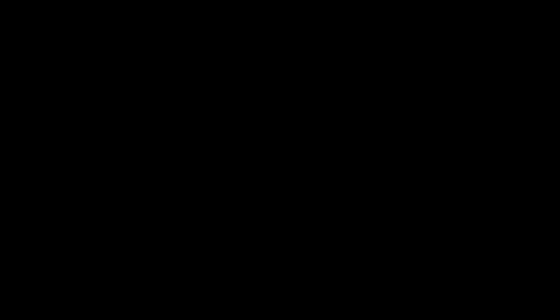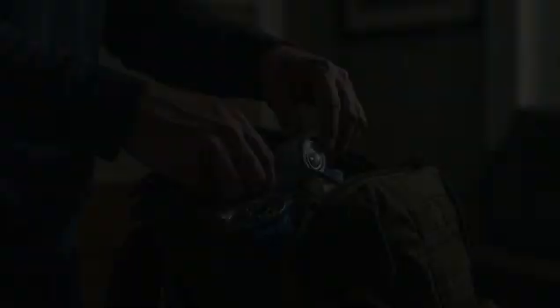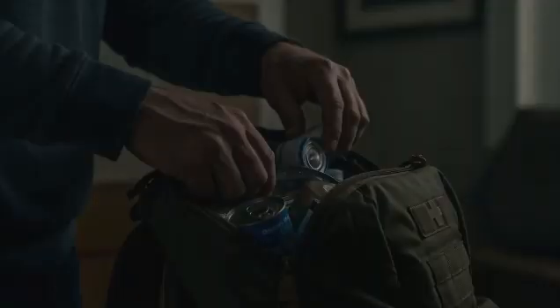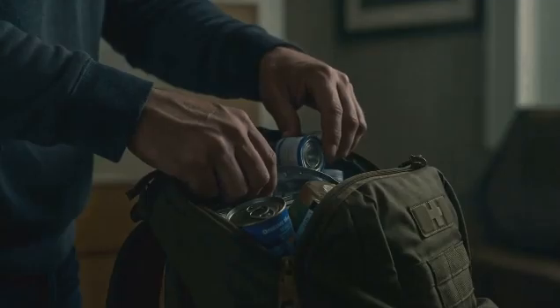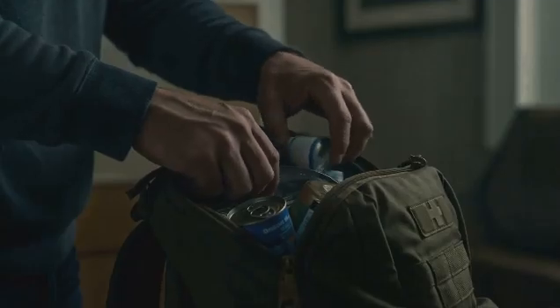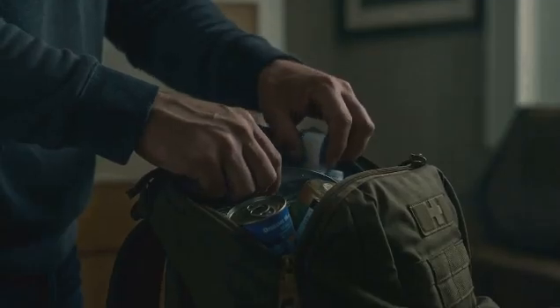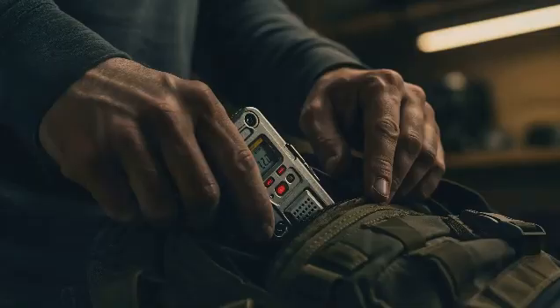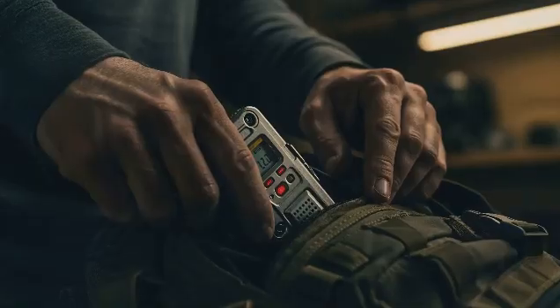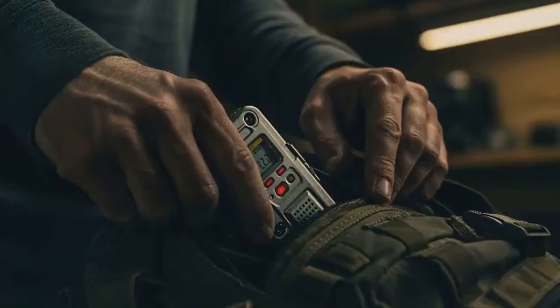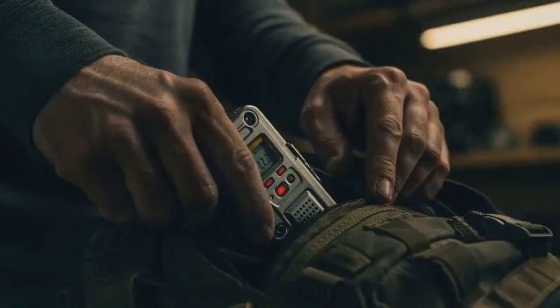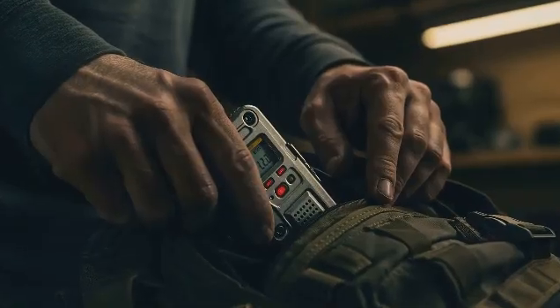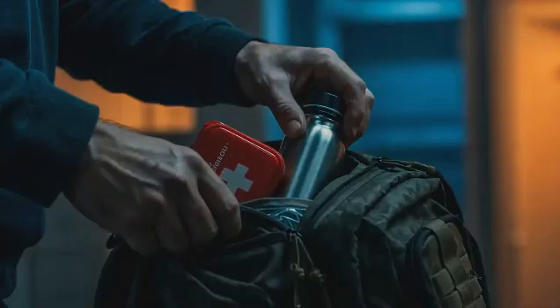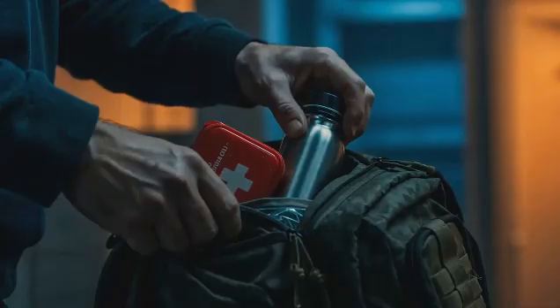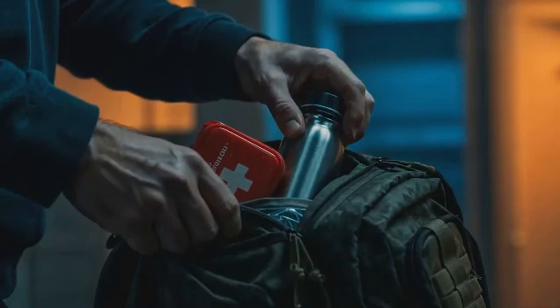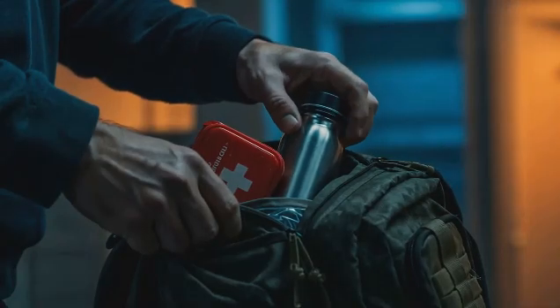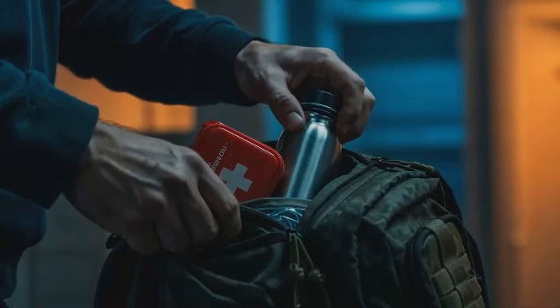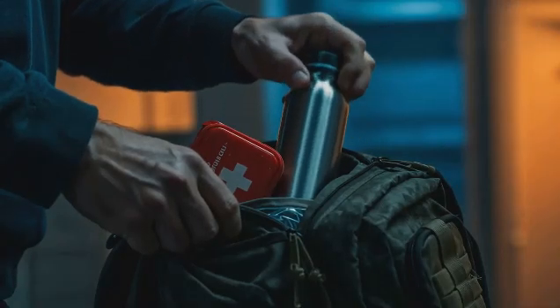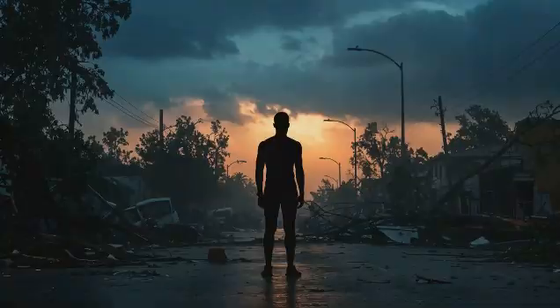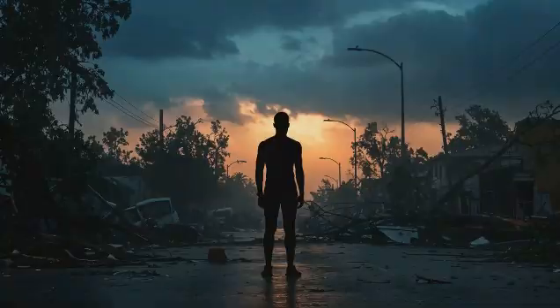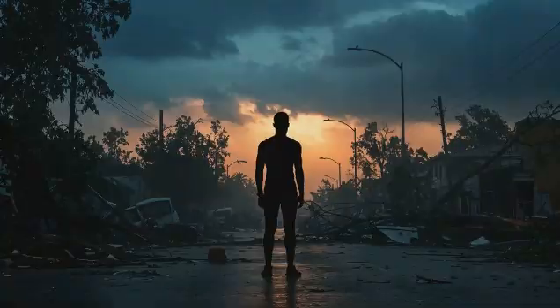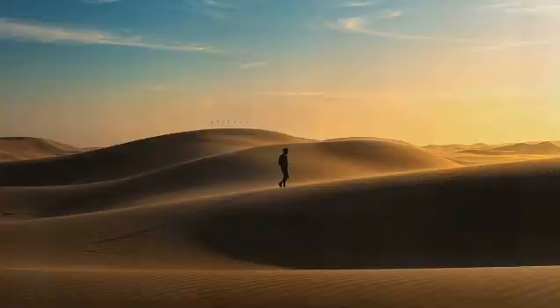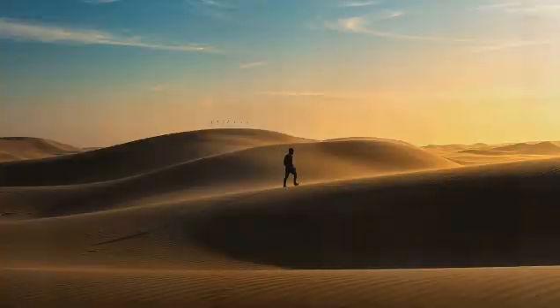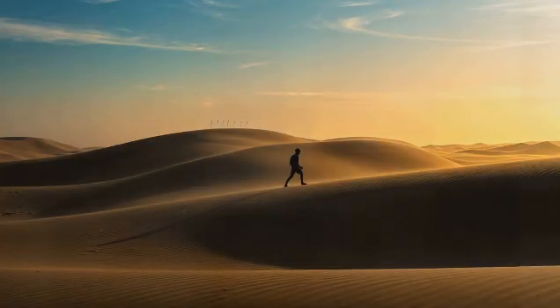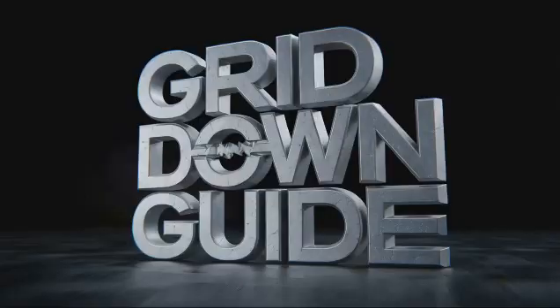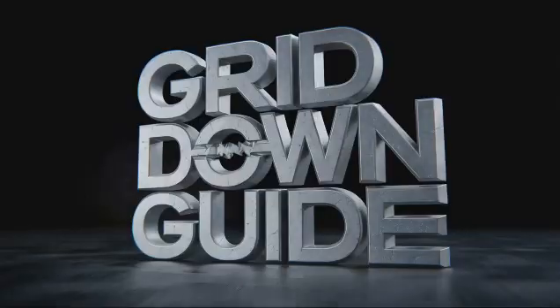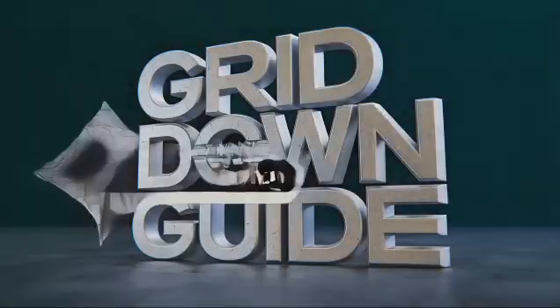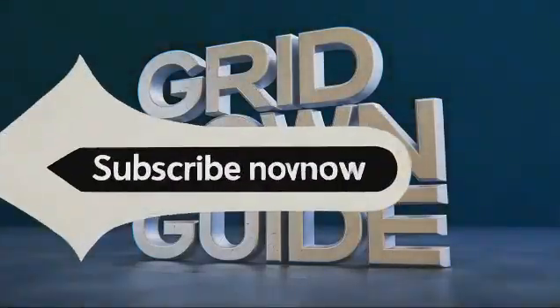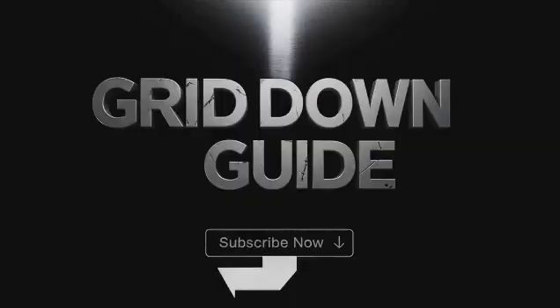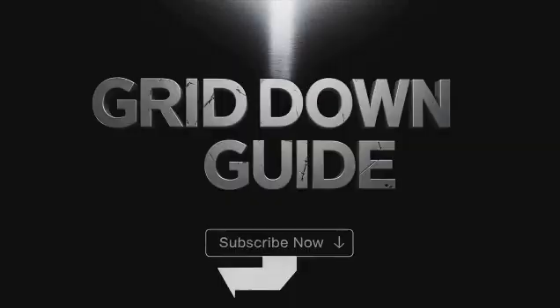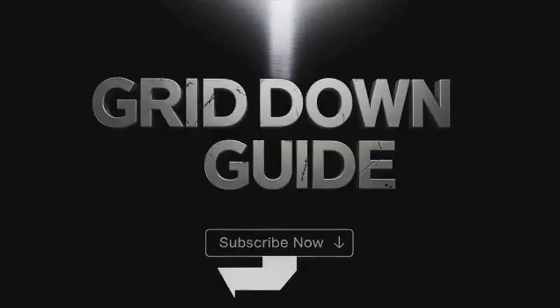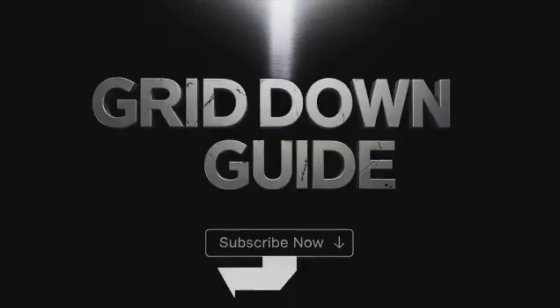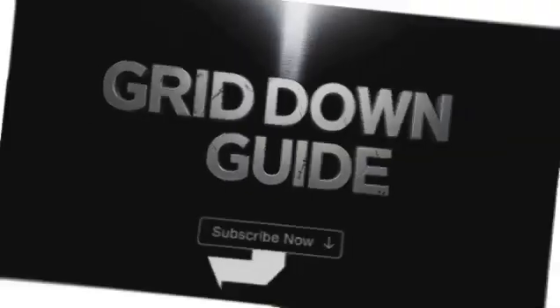Prepare now. Survive anything. Subscribe now. Grid Down Guide.